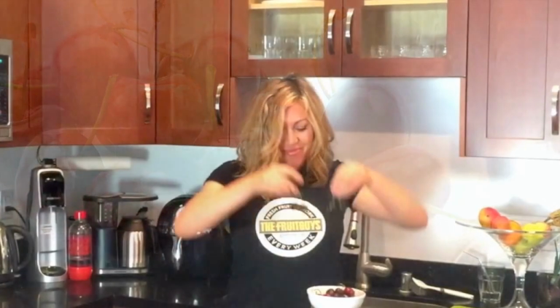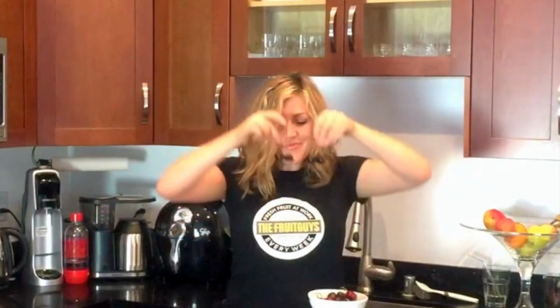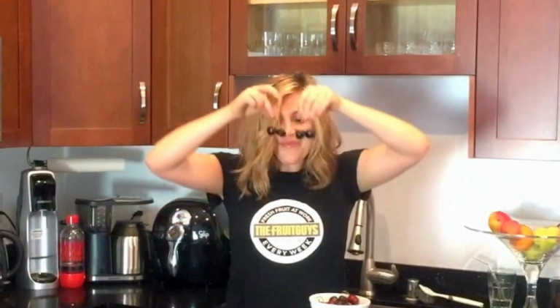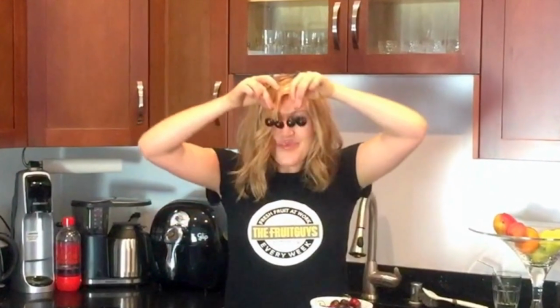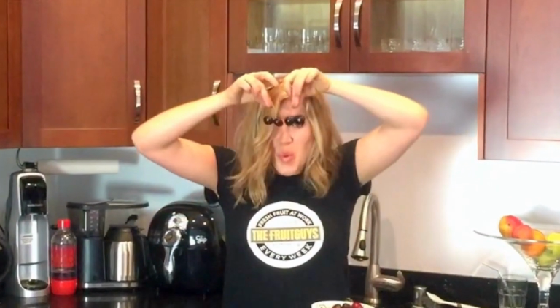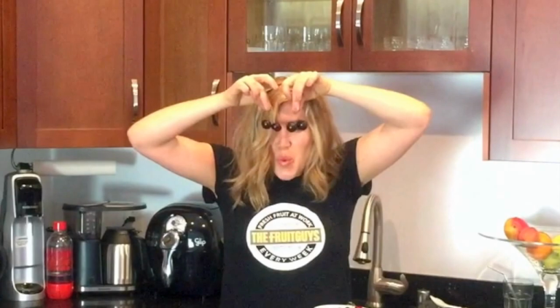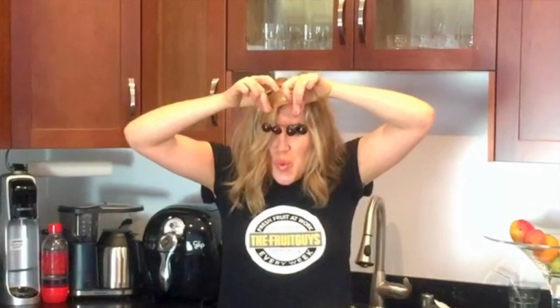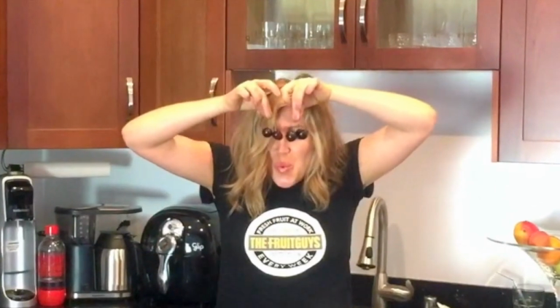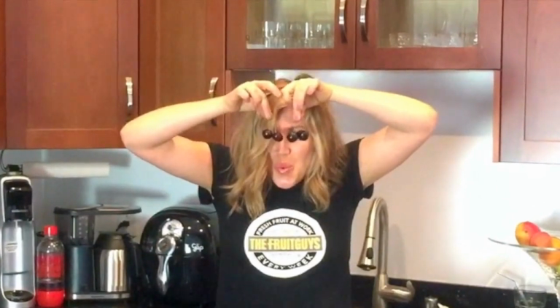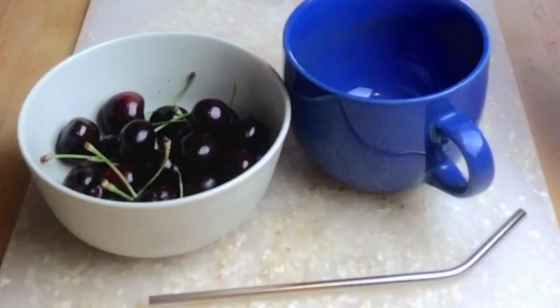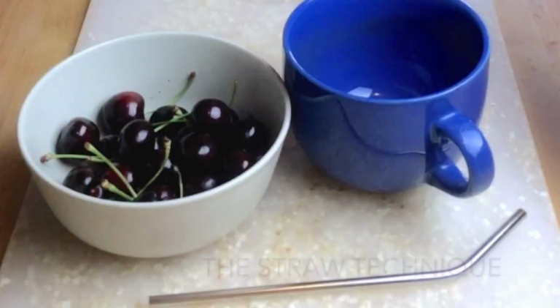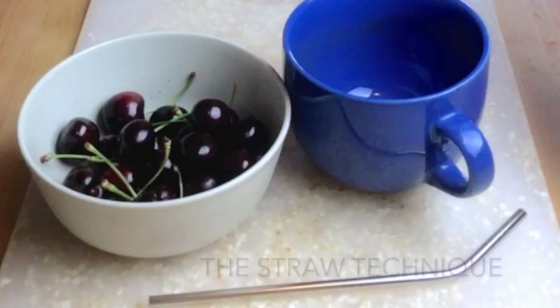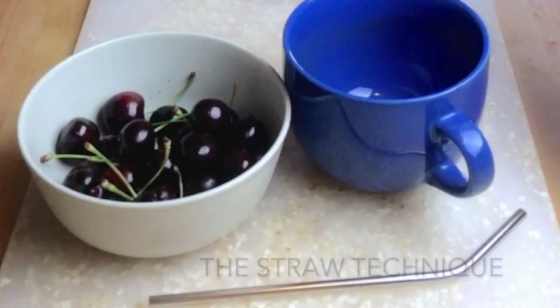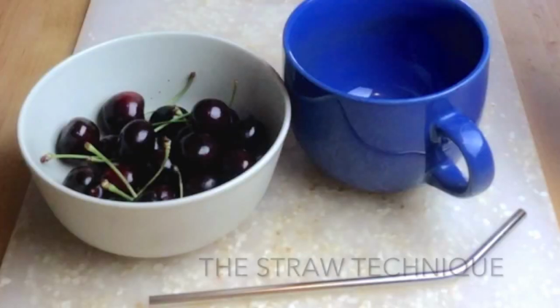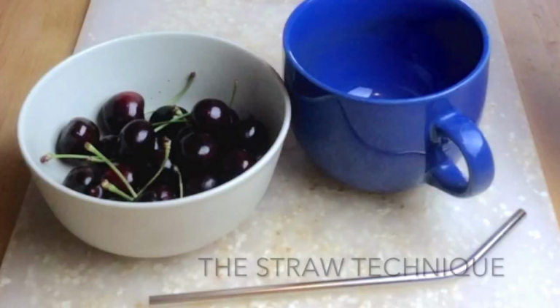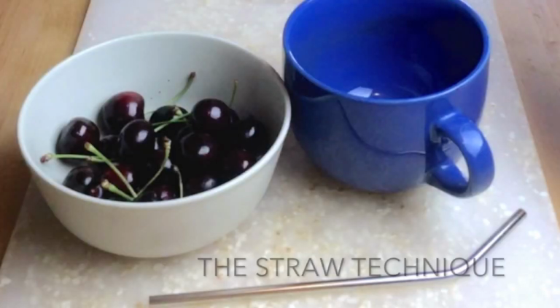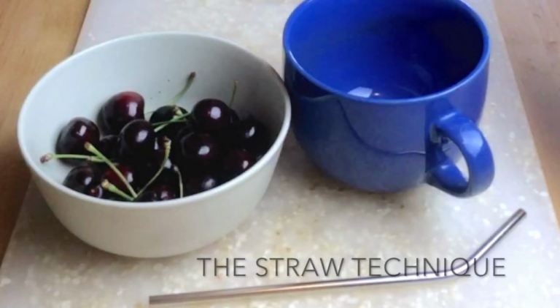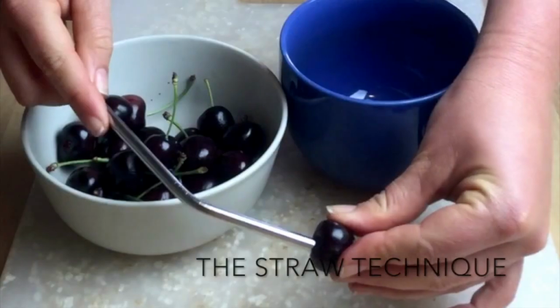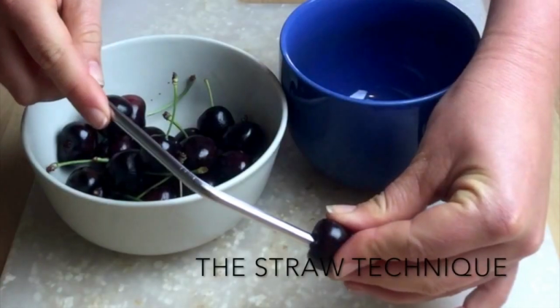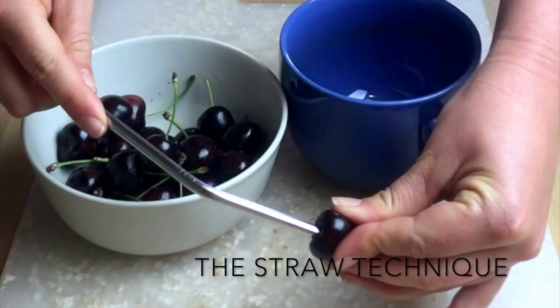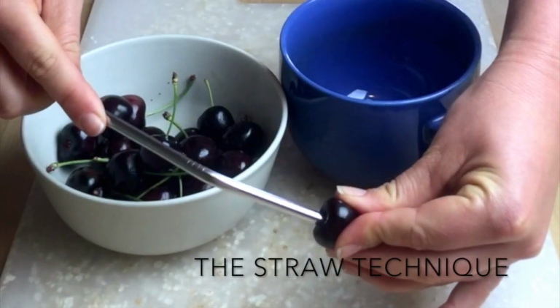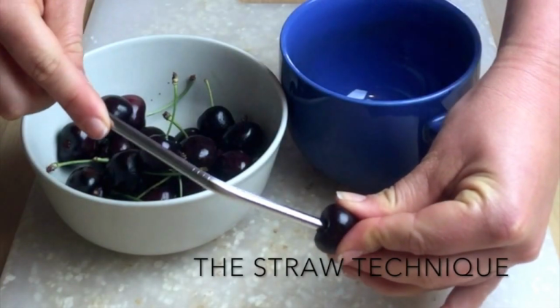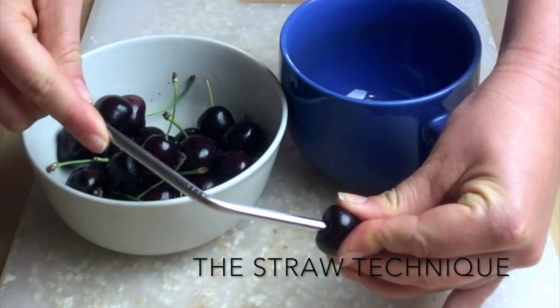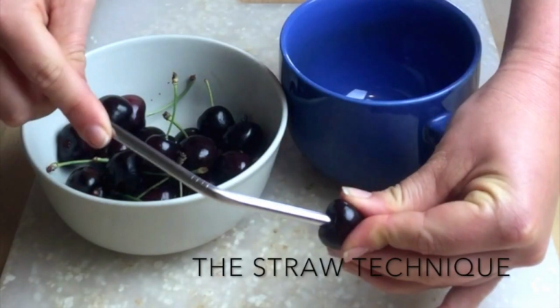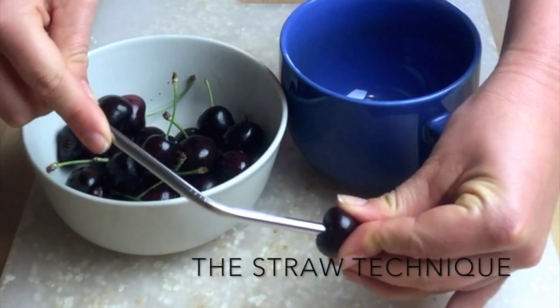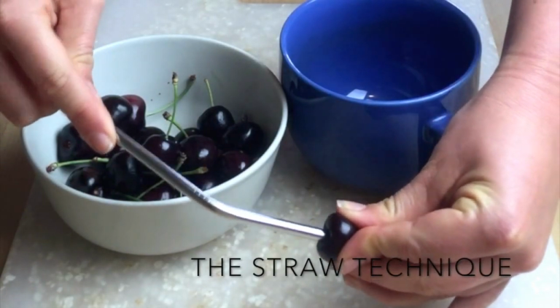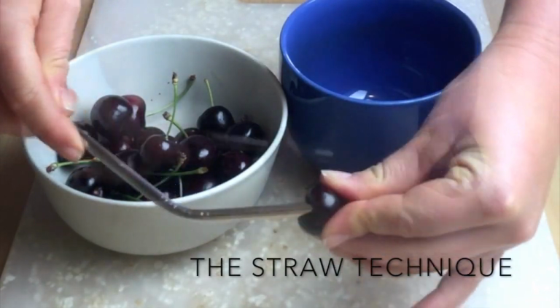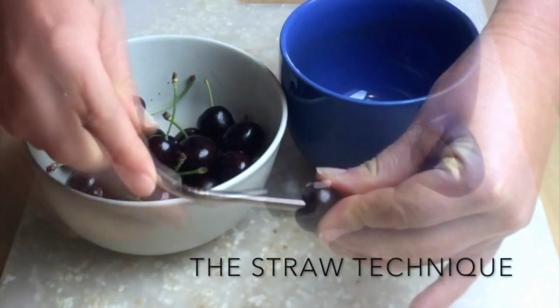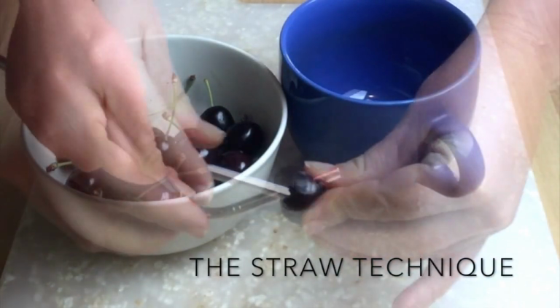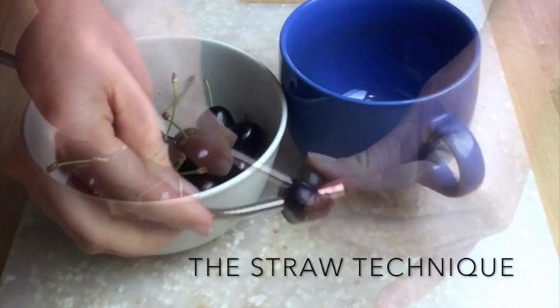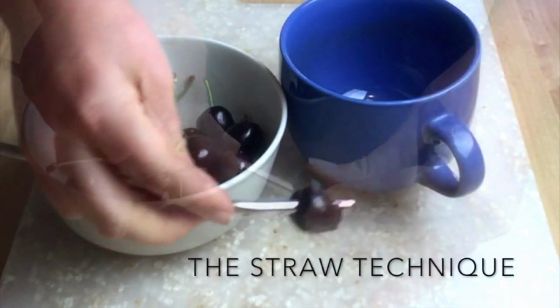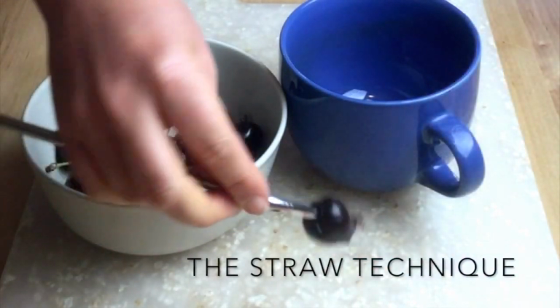Don't let that pit get you down. Use the straw technique for a safe and easy way to remove the pit and enjoy the fruit.